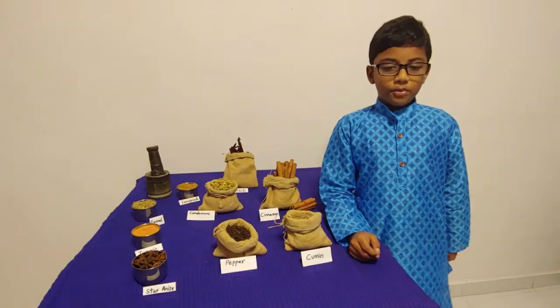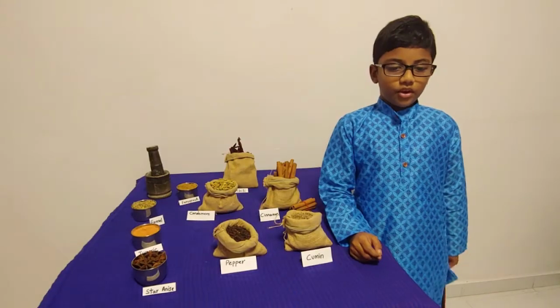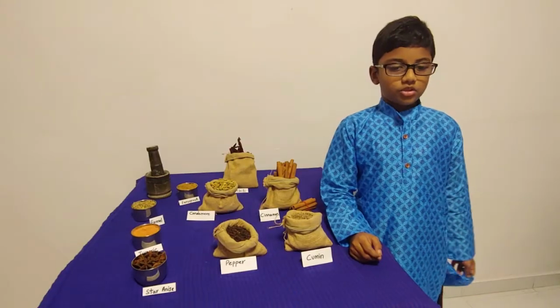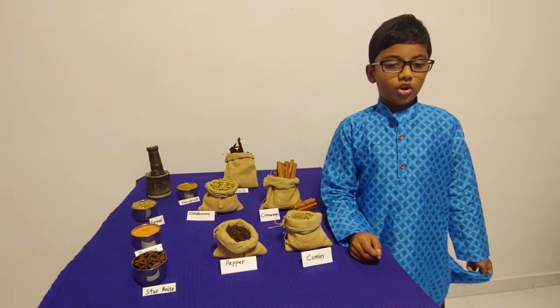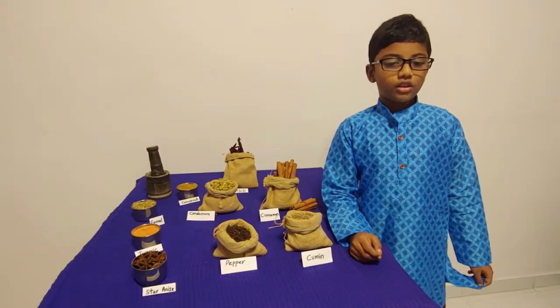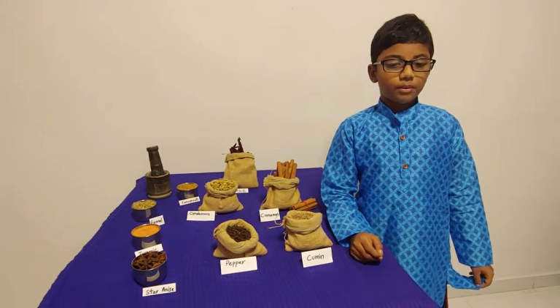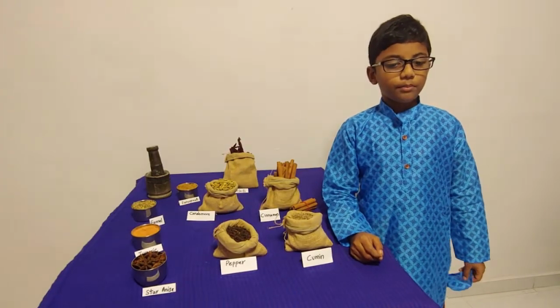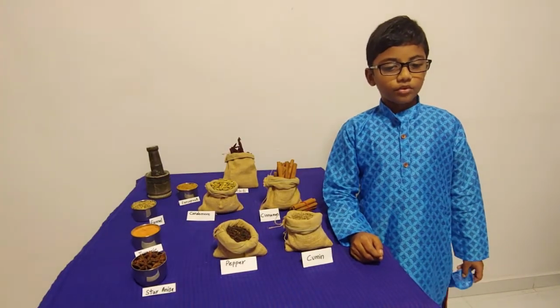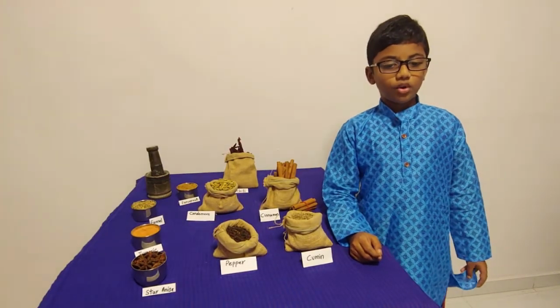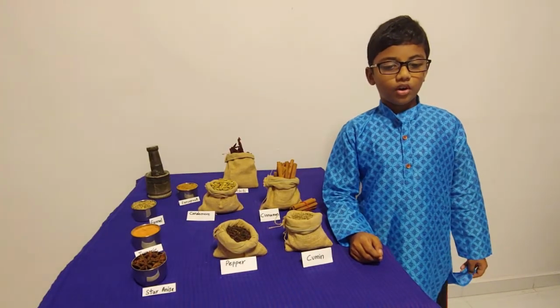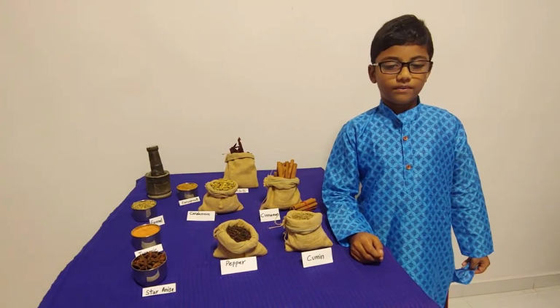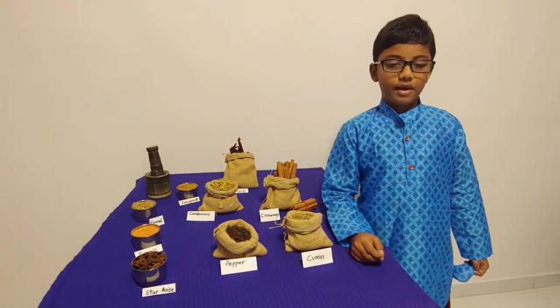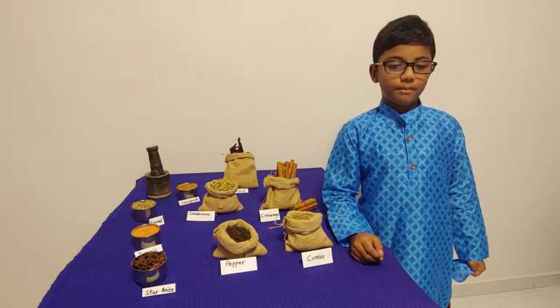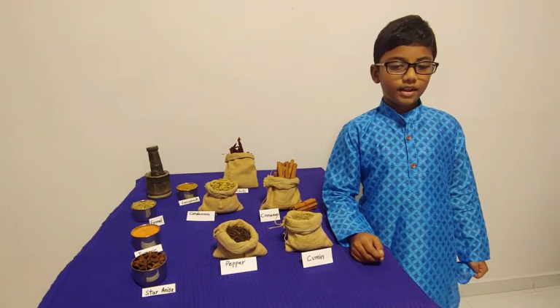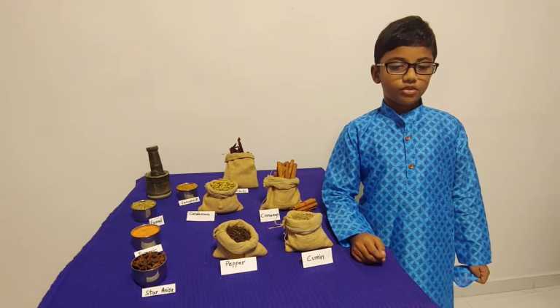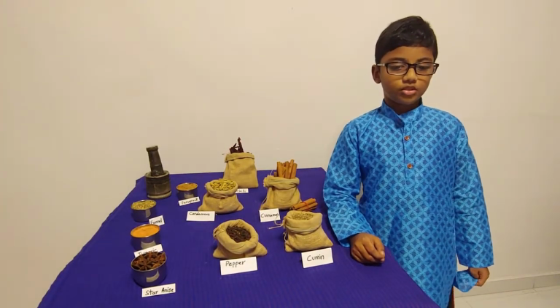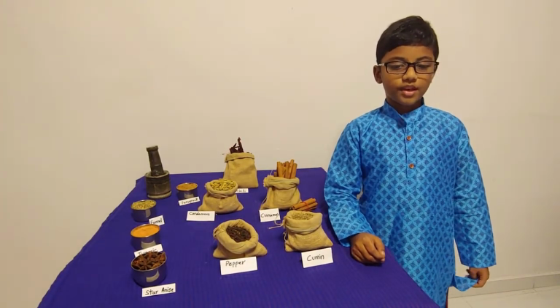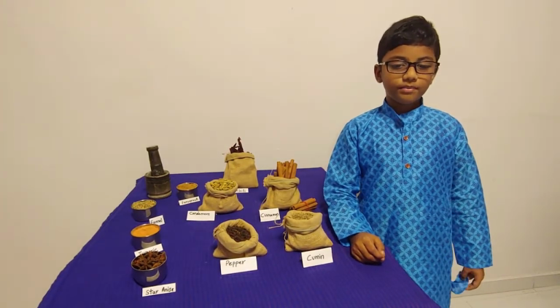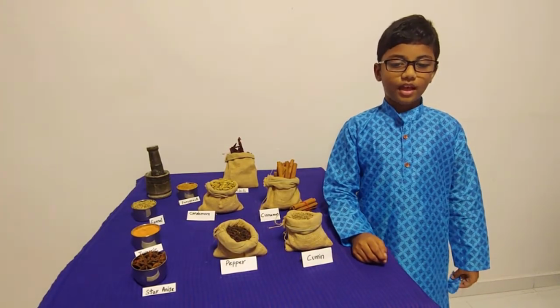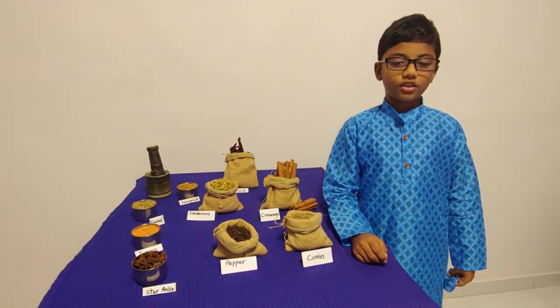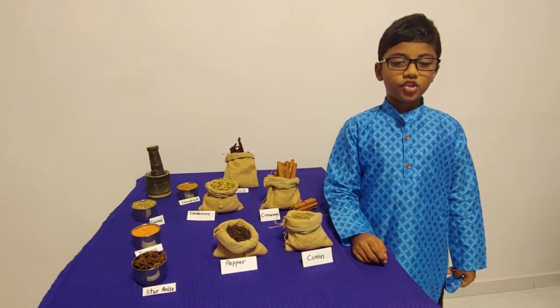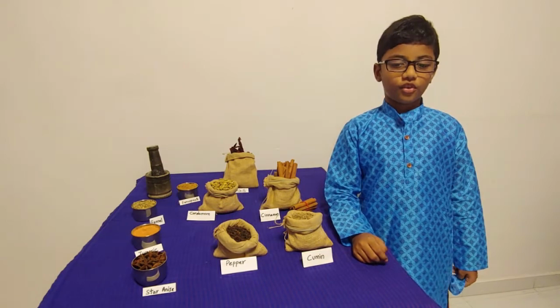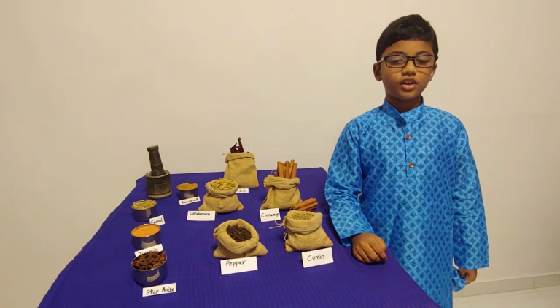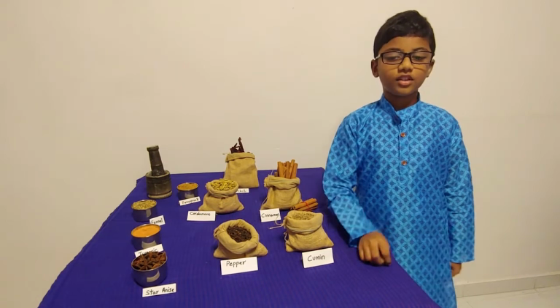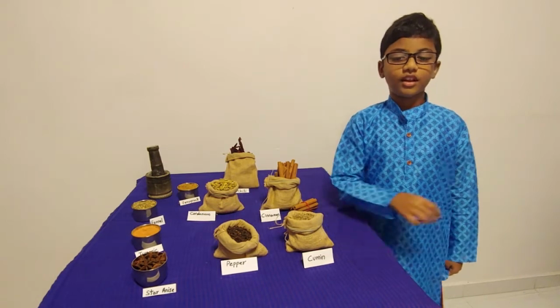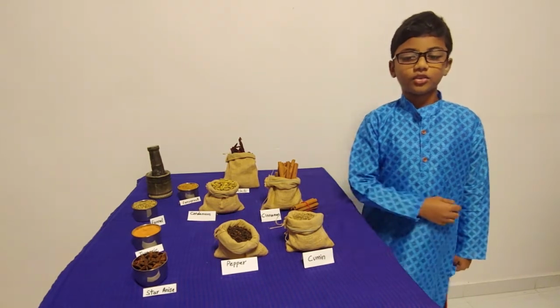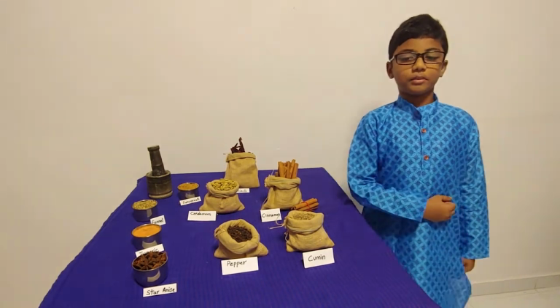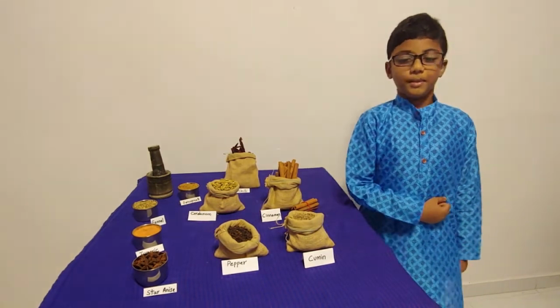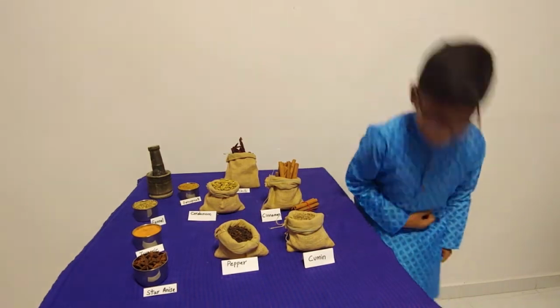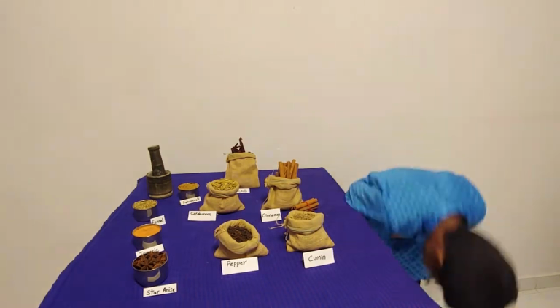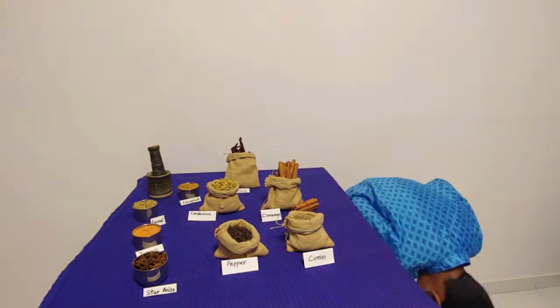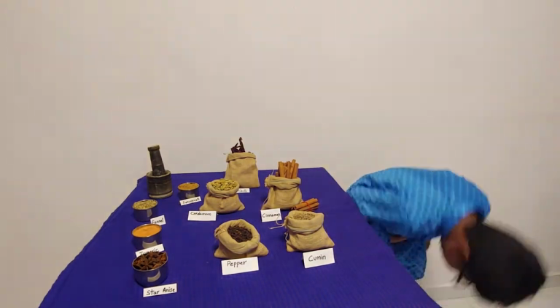I hope you enjoyed the tour of my mini museum. Thank you for listening to me.